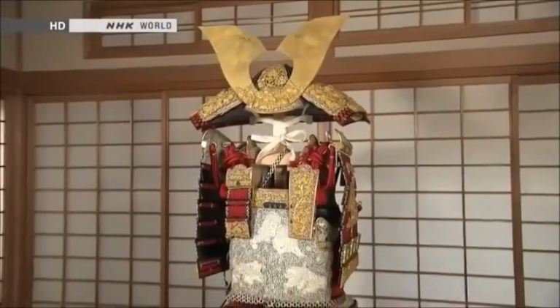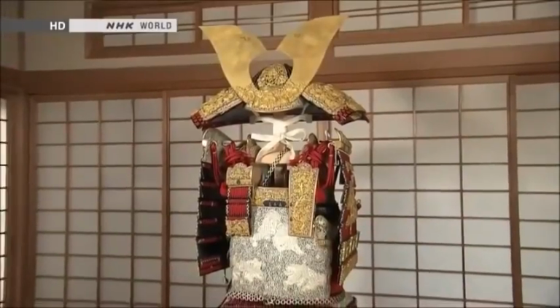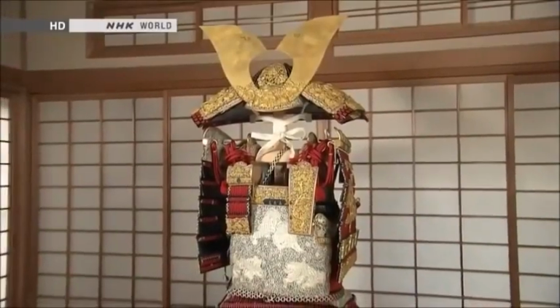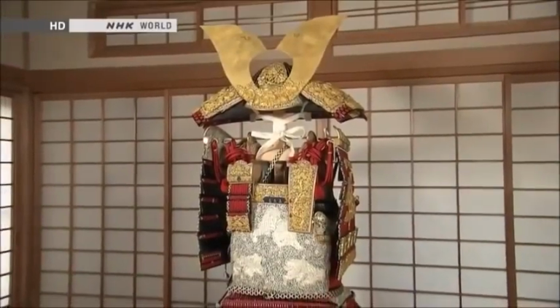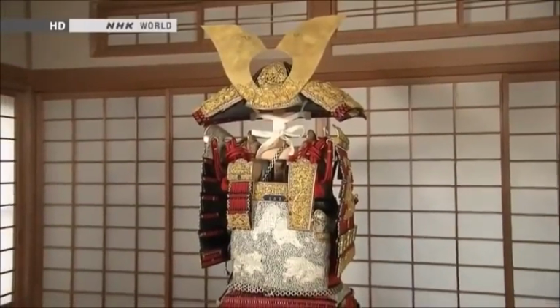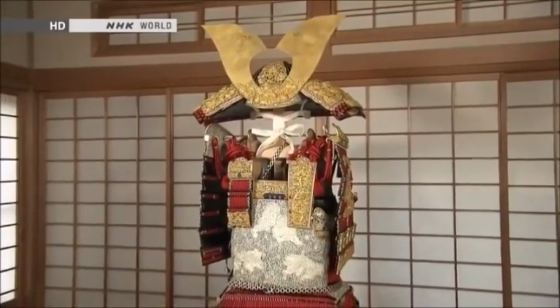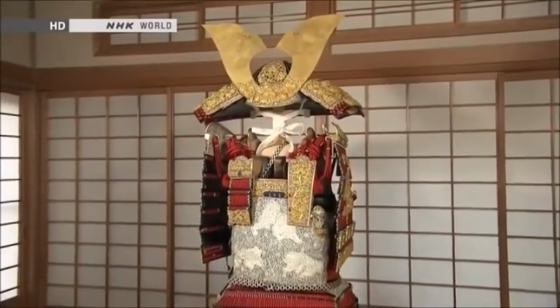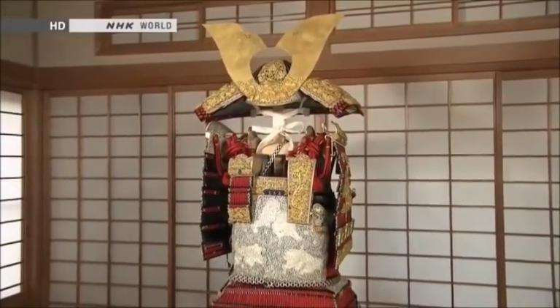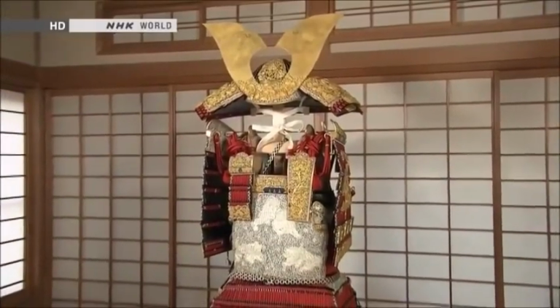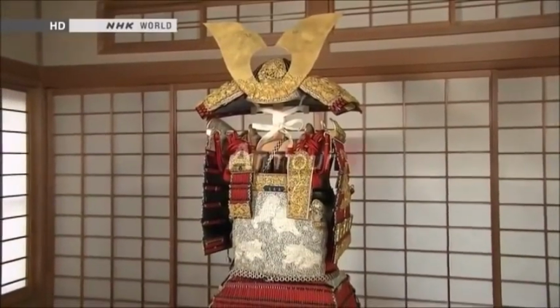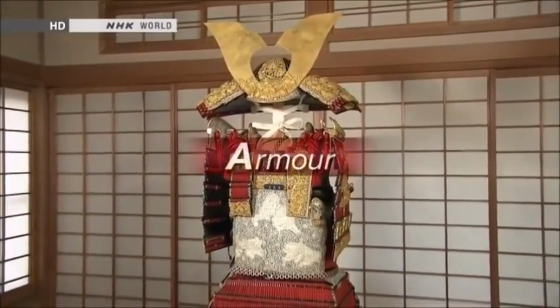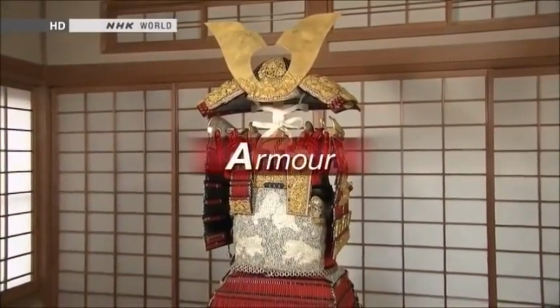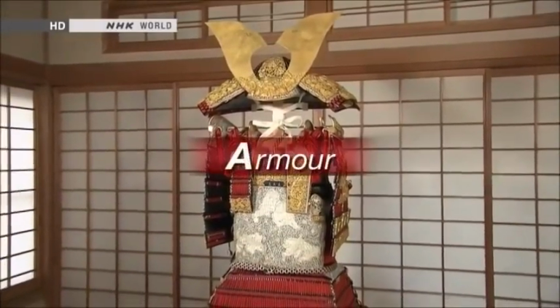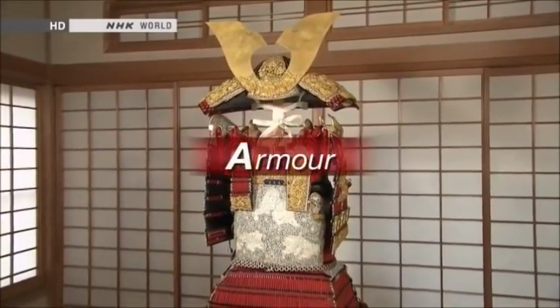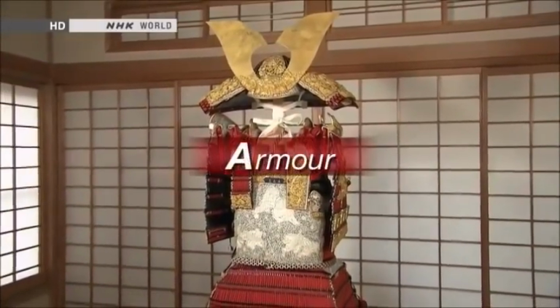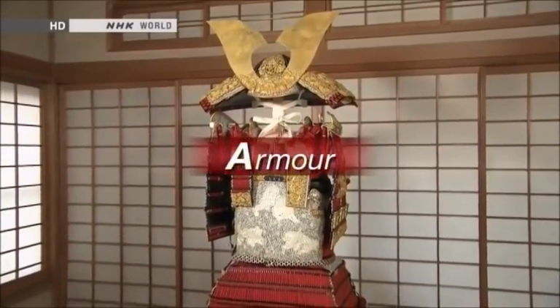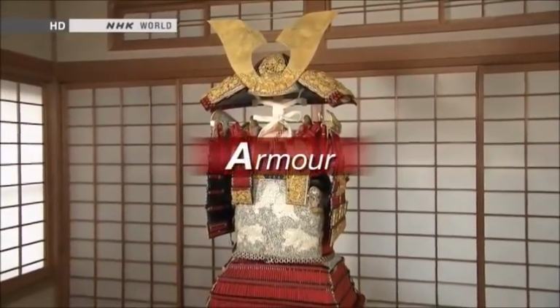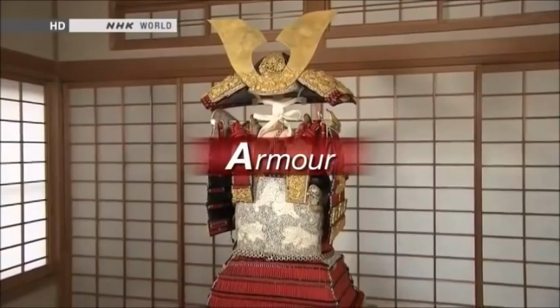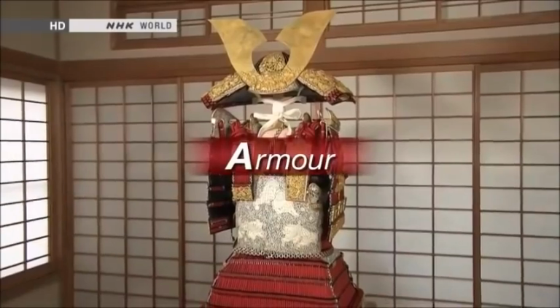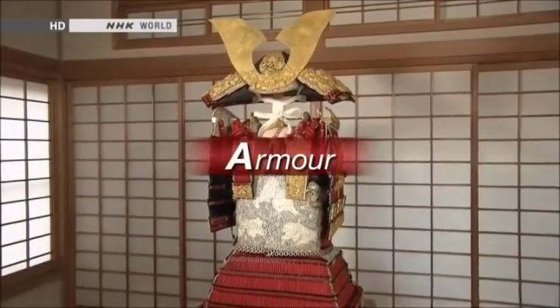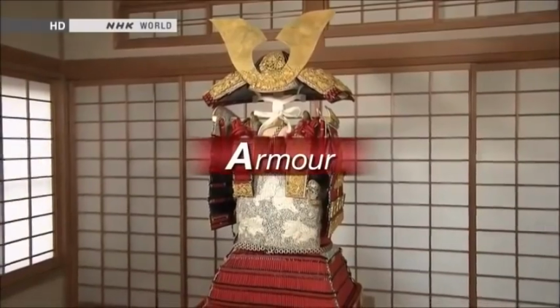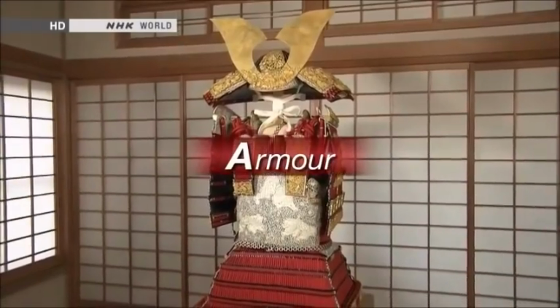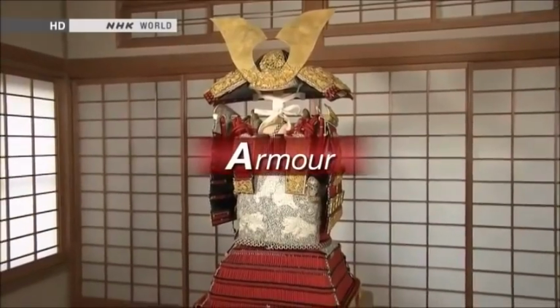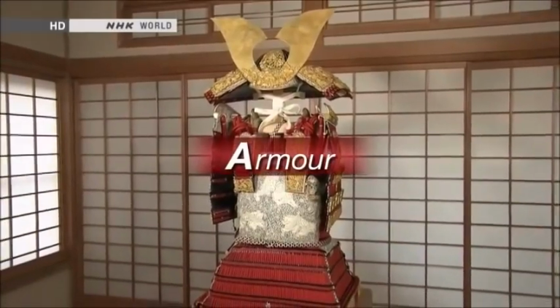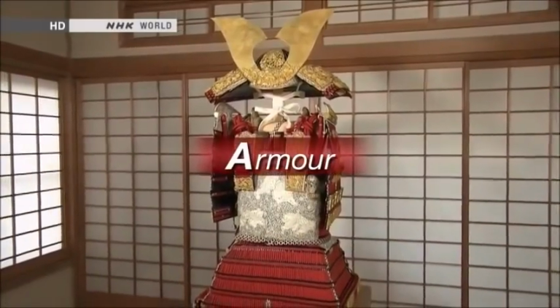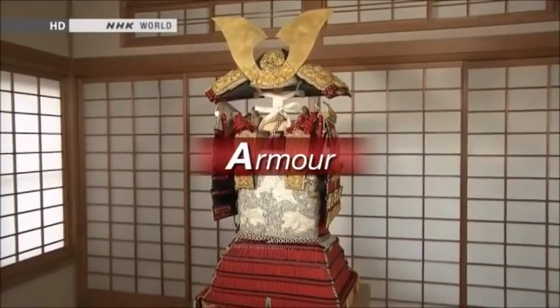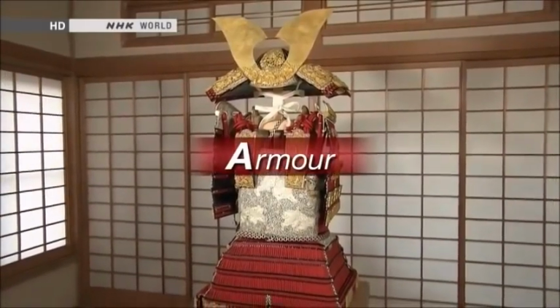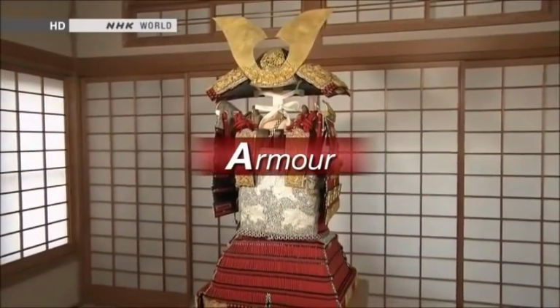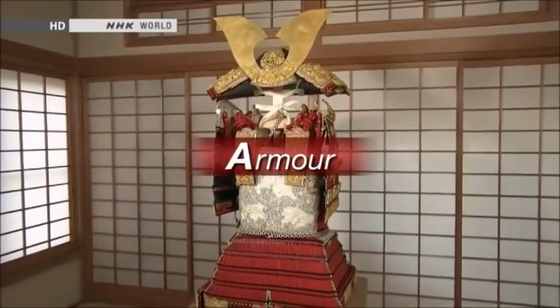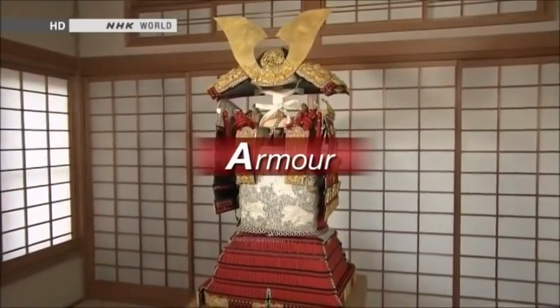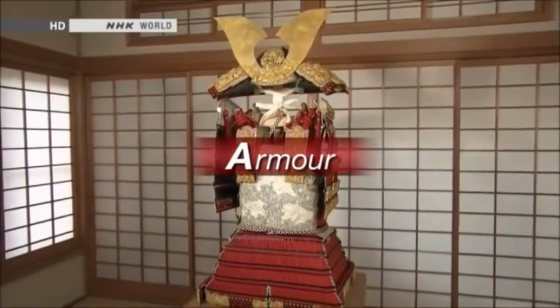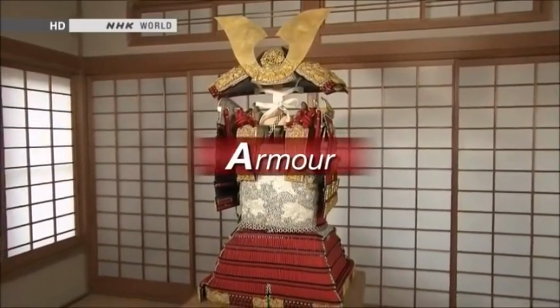On this edition of Begin Japanology, we look at Japanese armor, what it means to Japanese people, and how it reflects their sense of beauty.